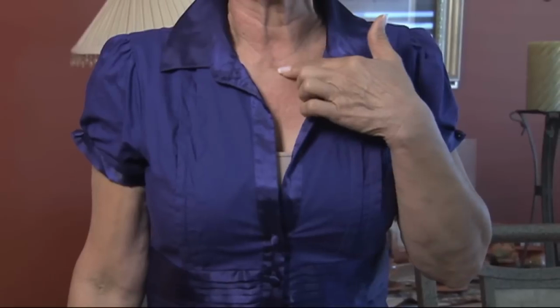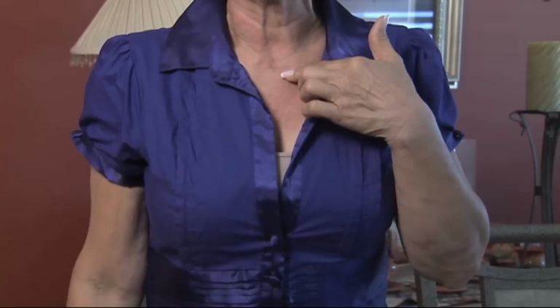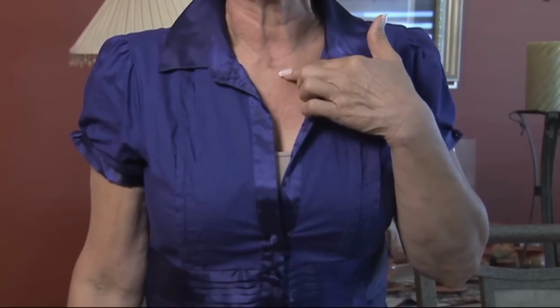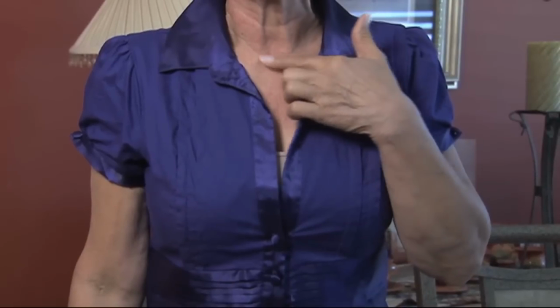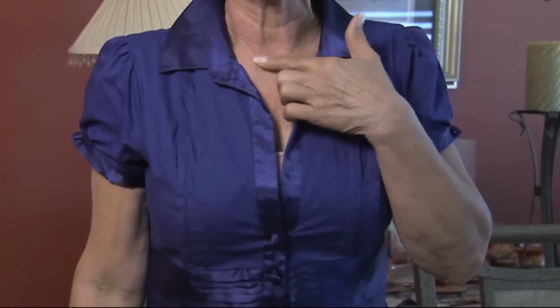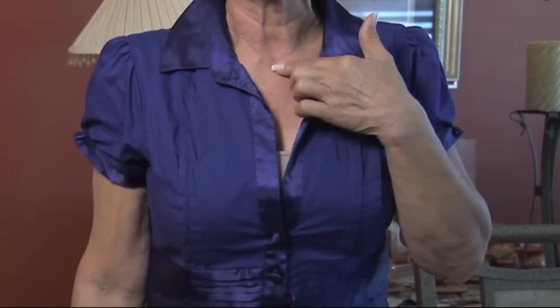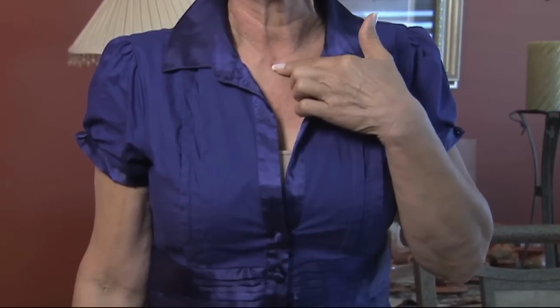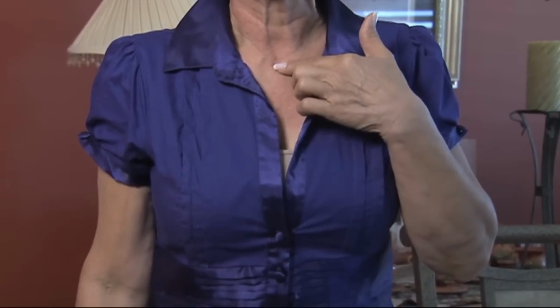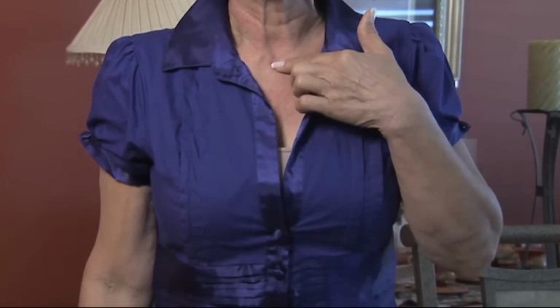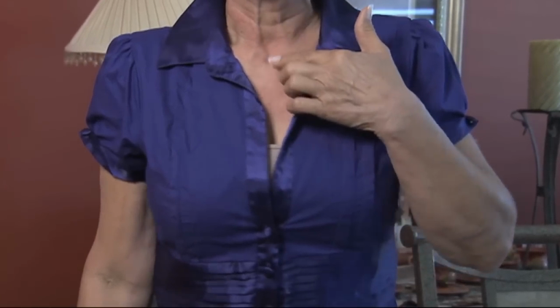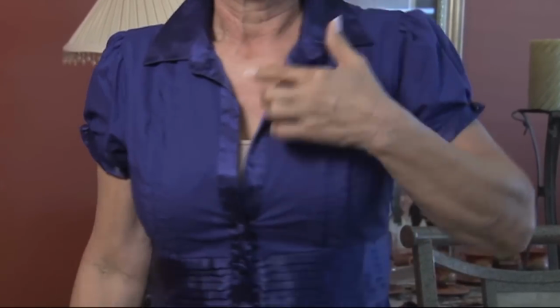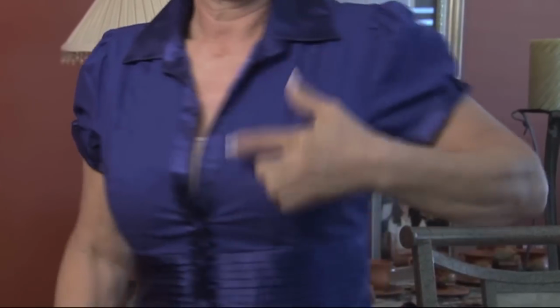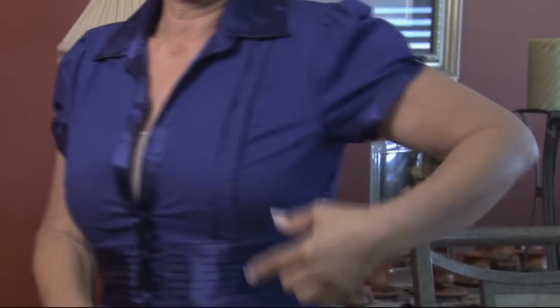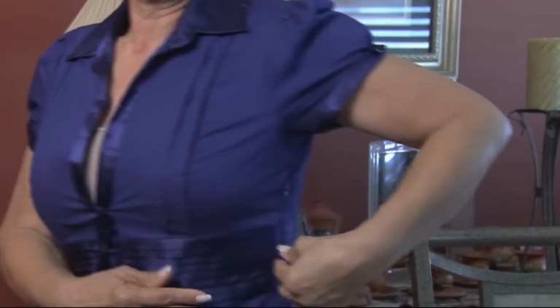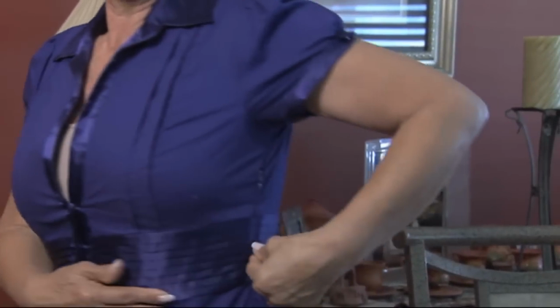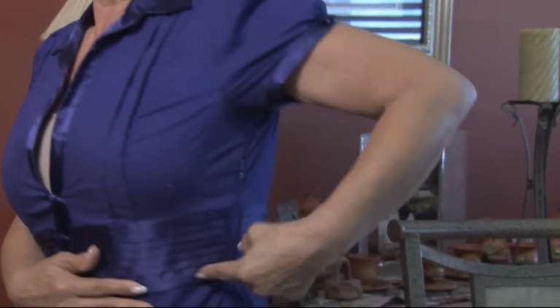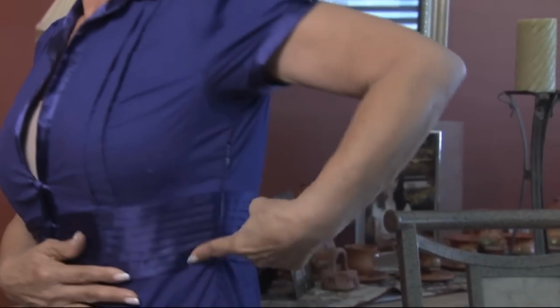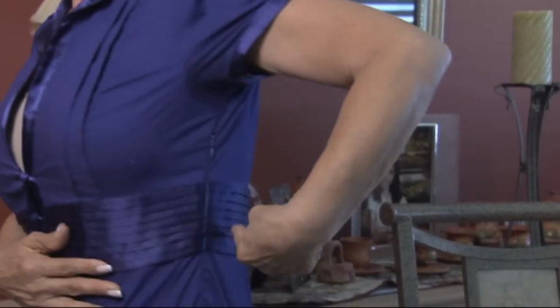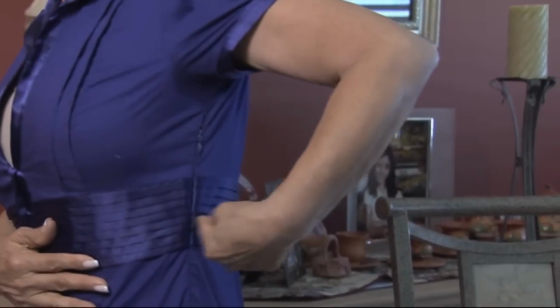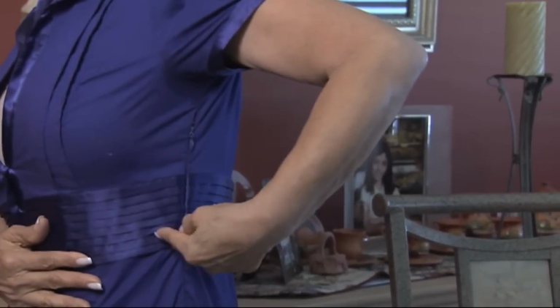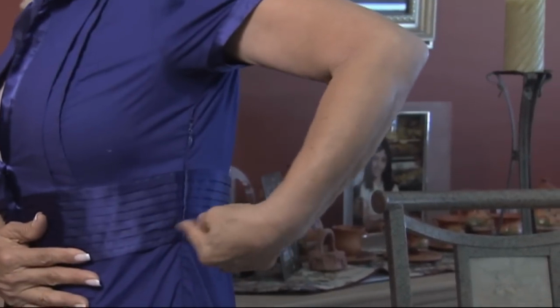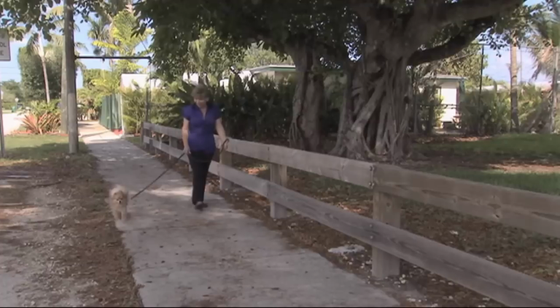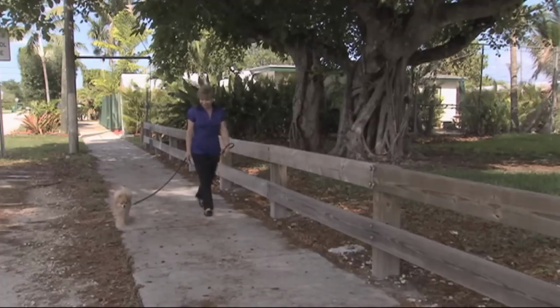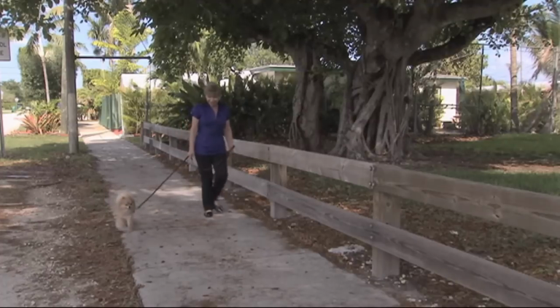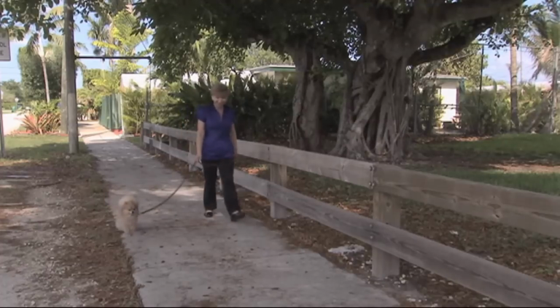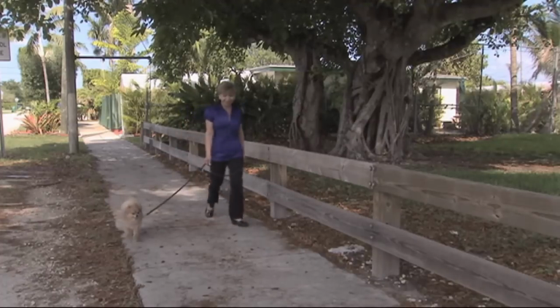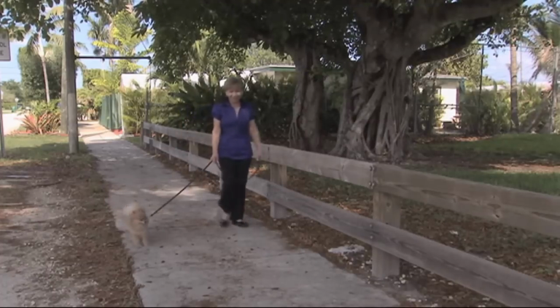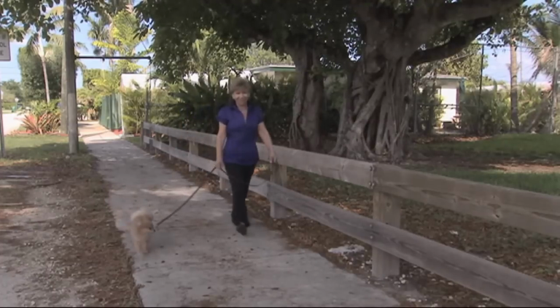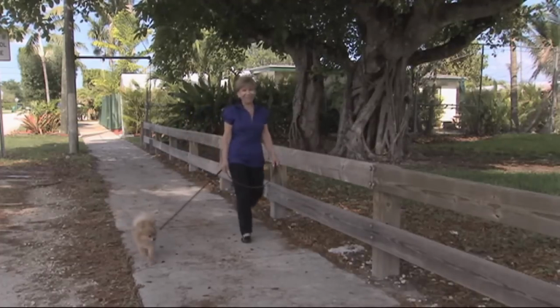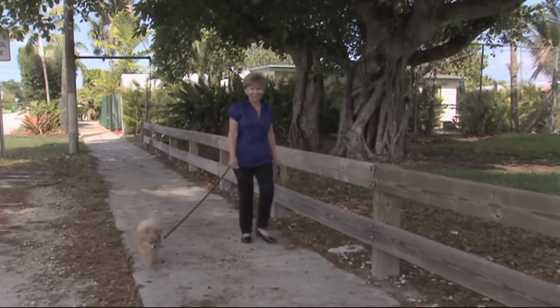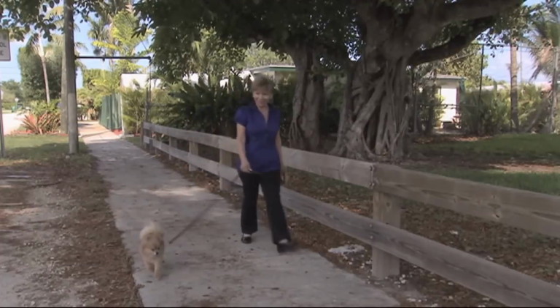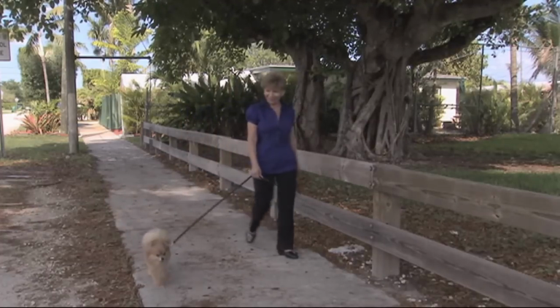Those smaller incisions mean less pain and a shorter recovery, which is a huge benefit to patients.